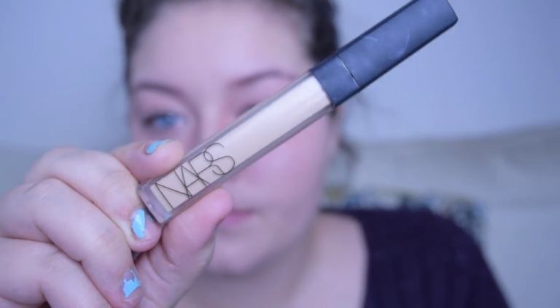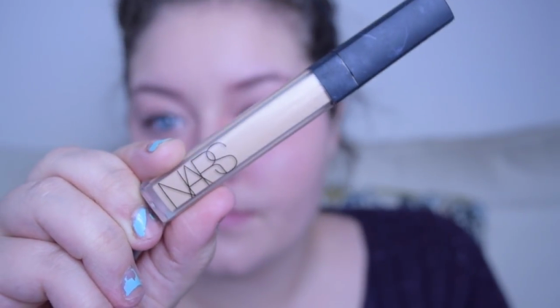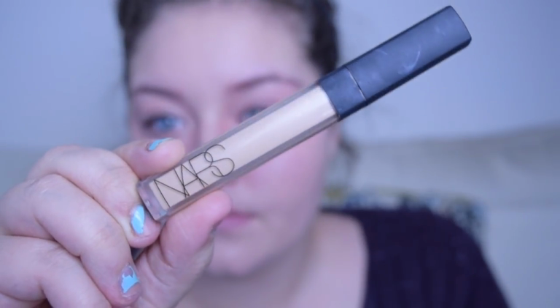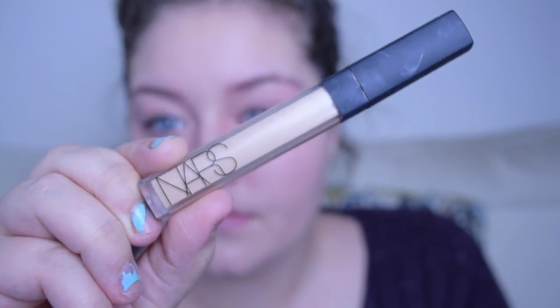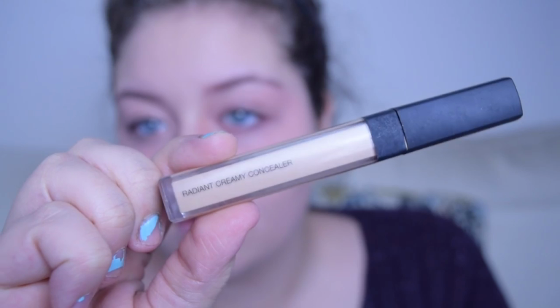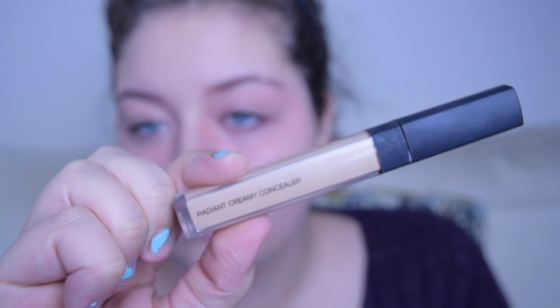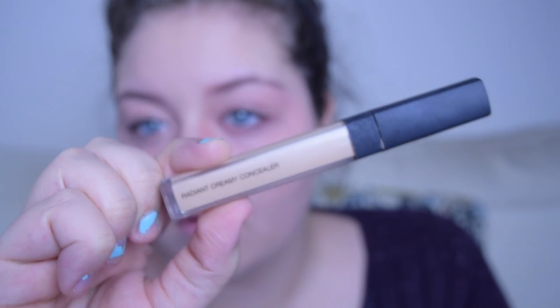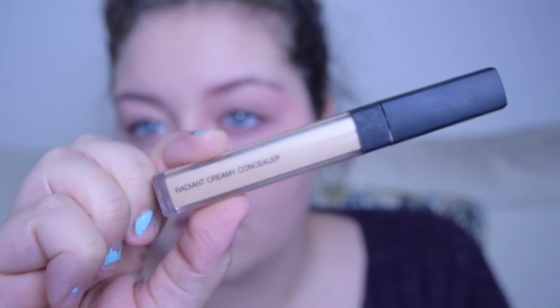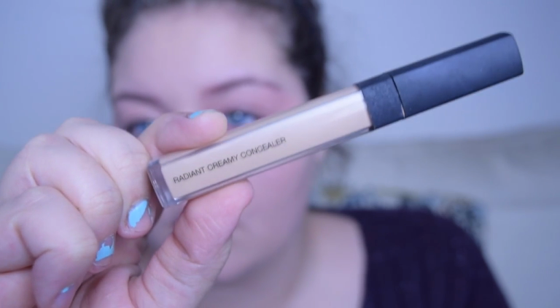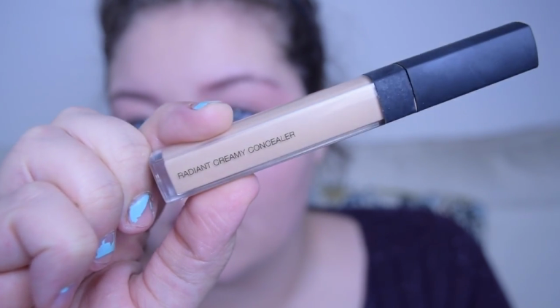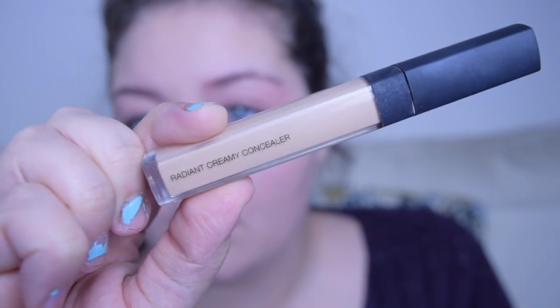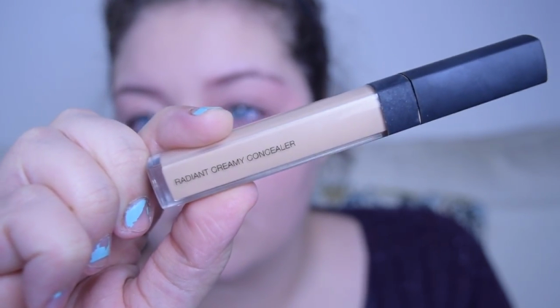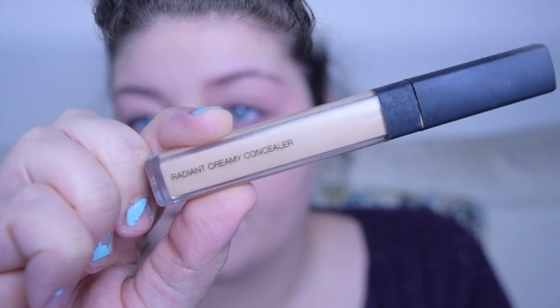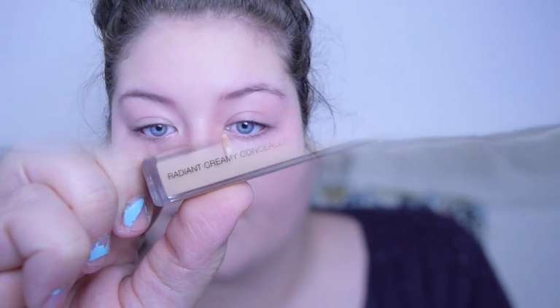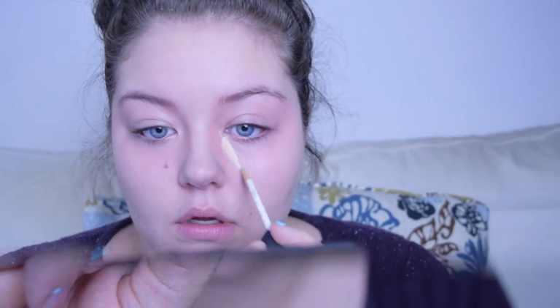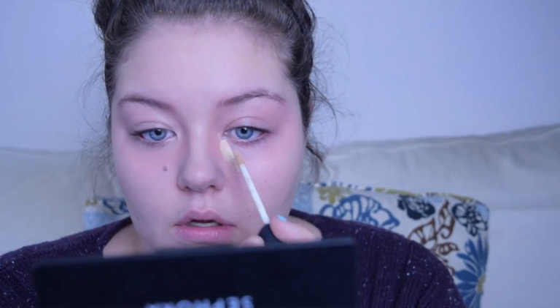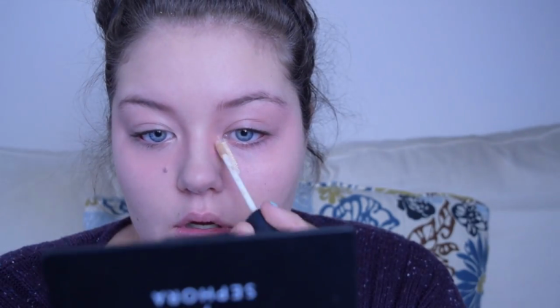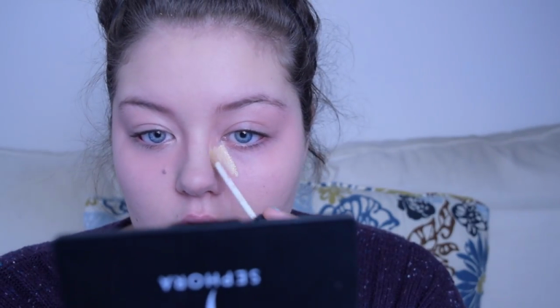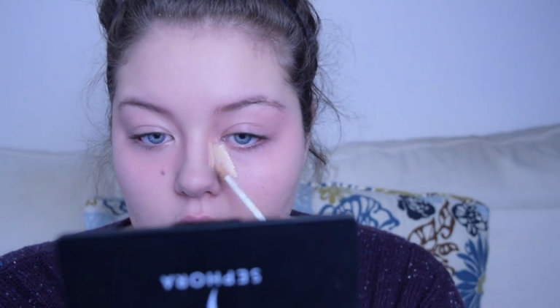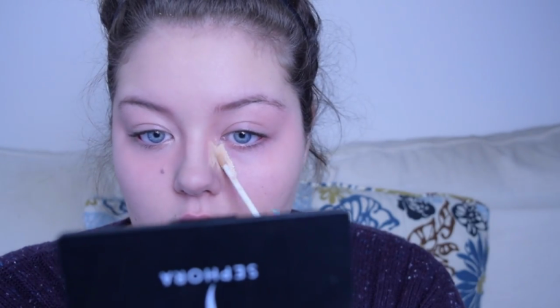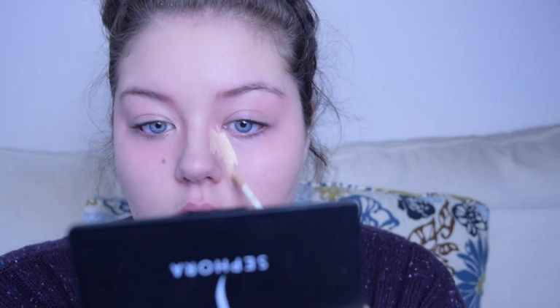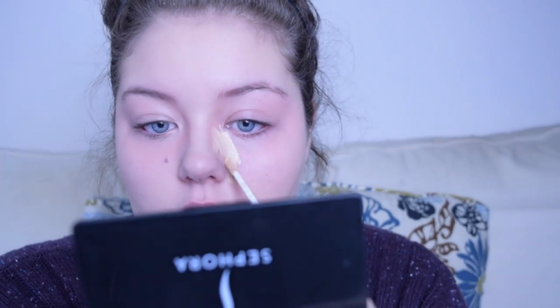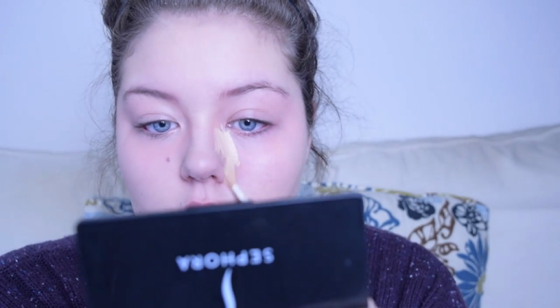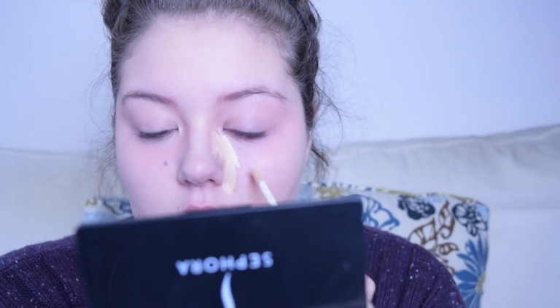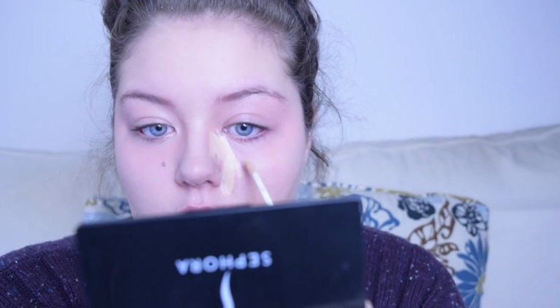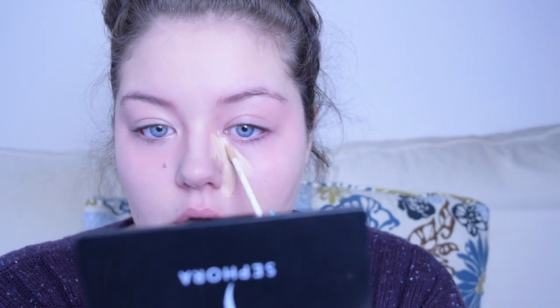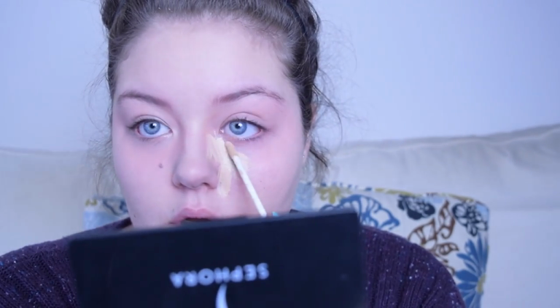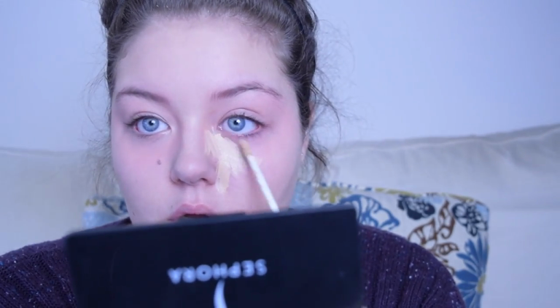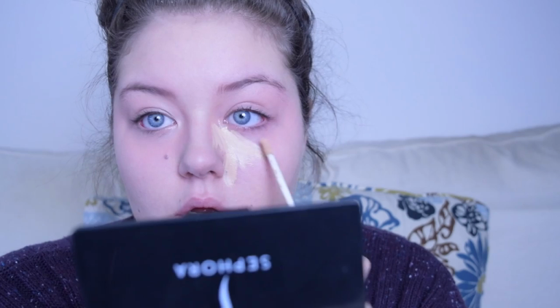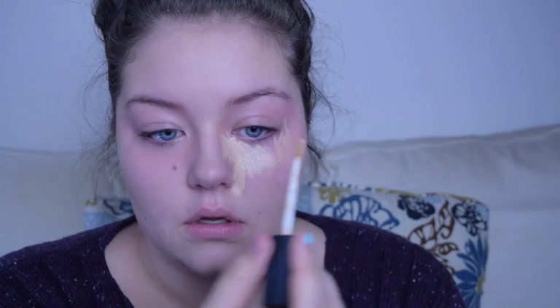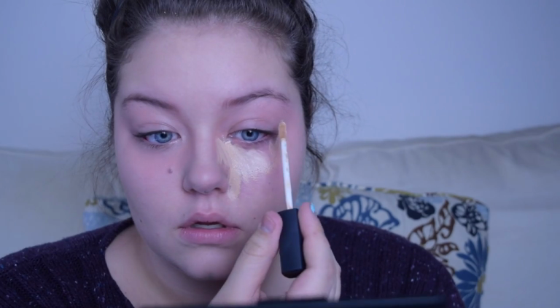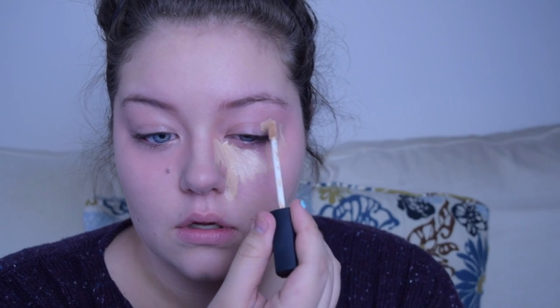I wanted a little bit more coverage on my eyes, so I just went in with my NARS Radiant Creamy Concealer, and I believe that this is in the shade Custard.